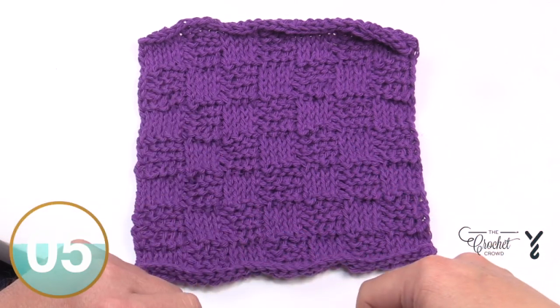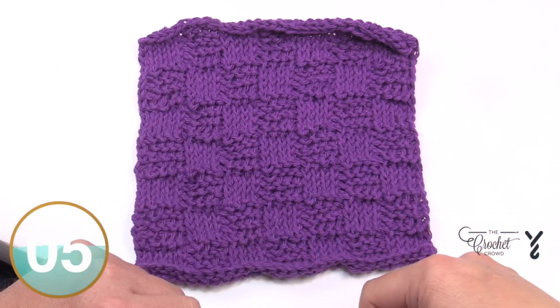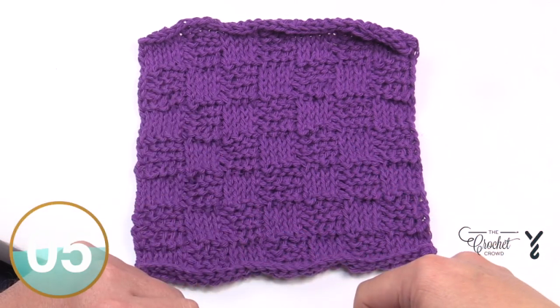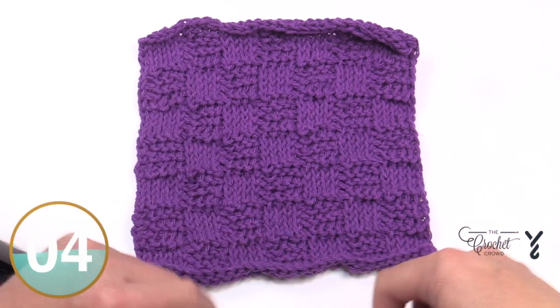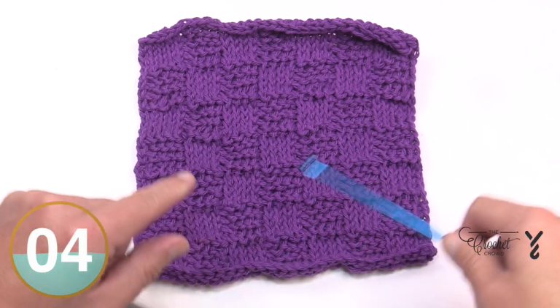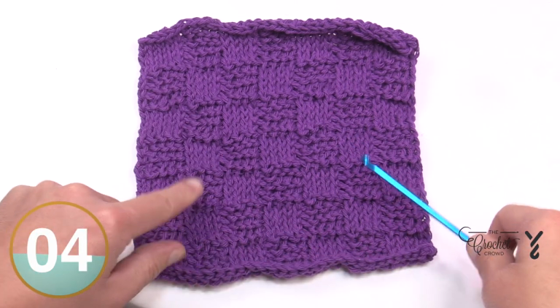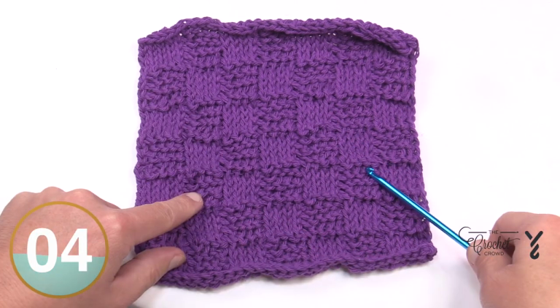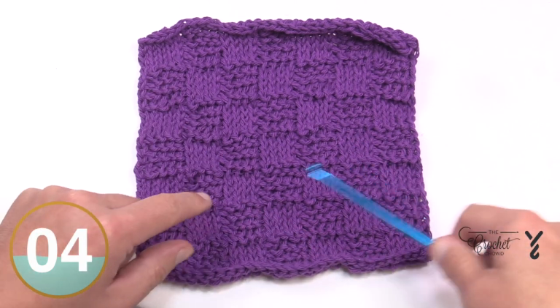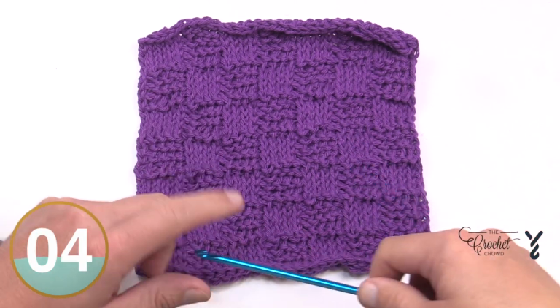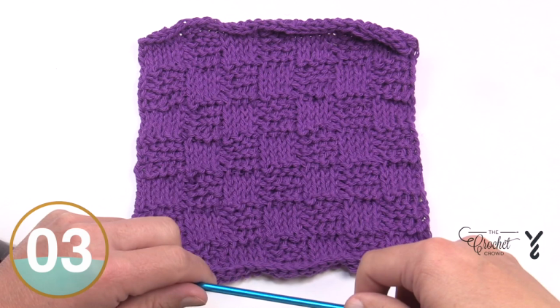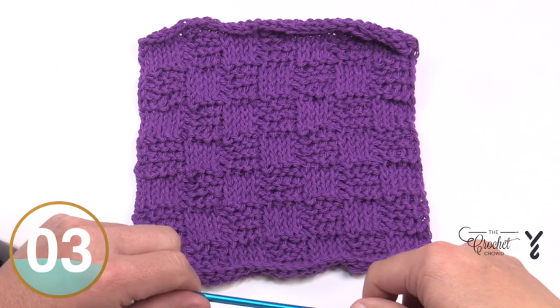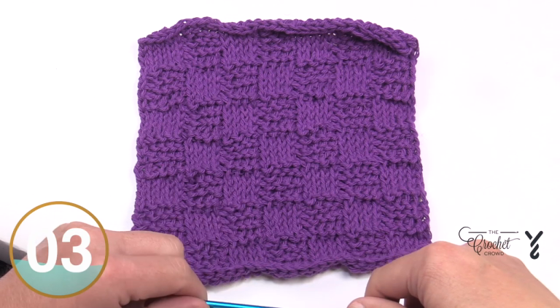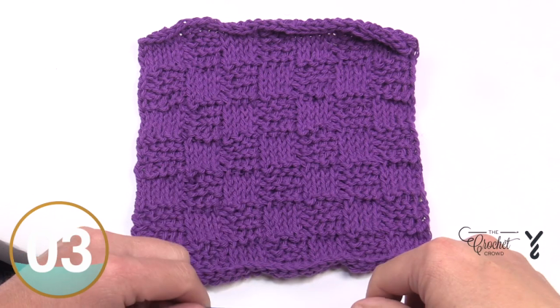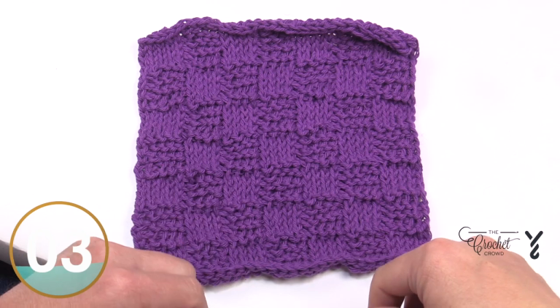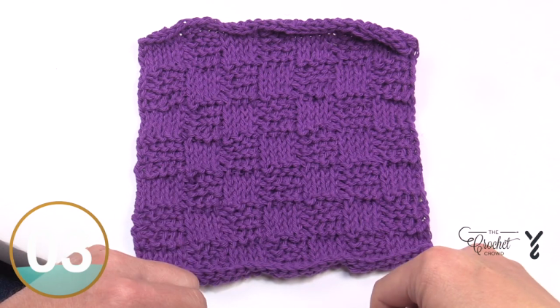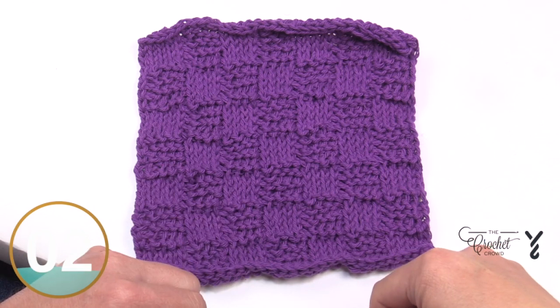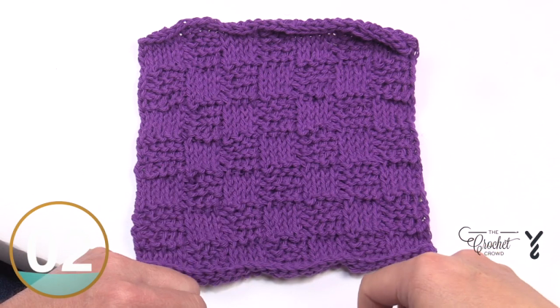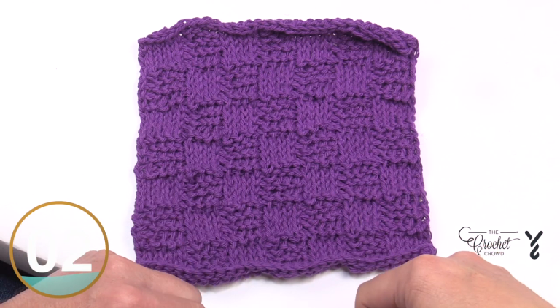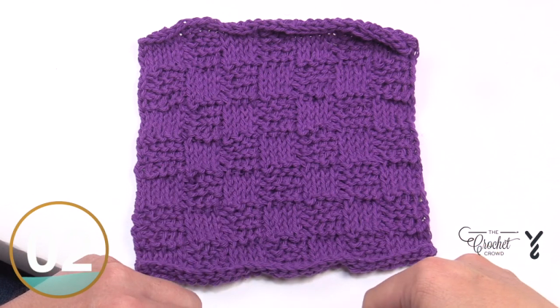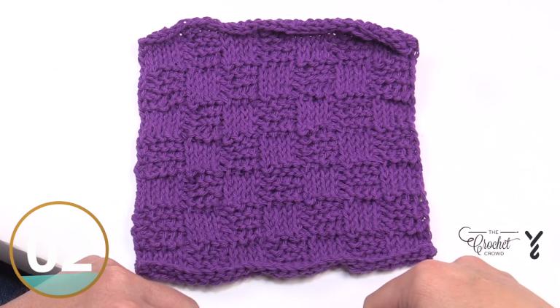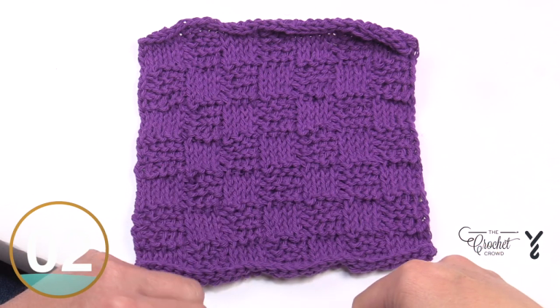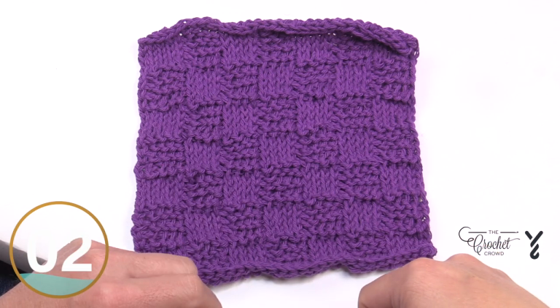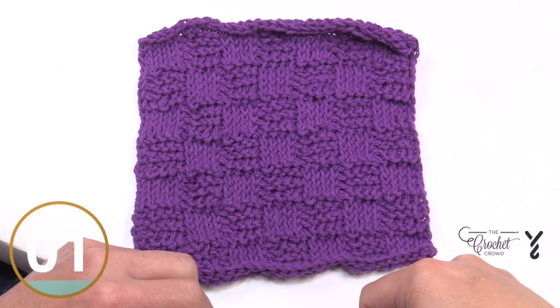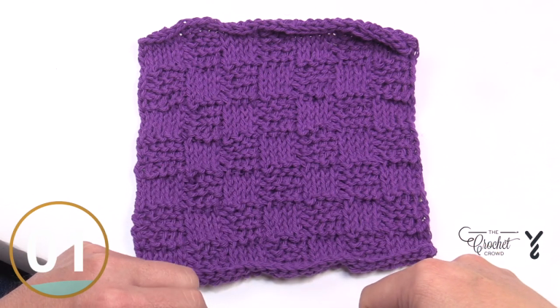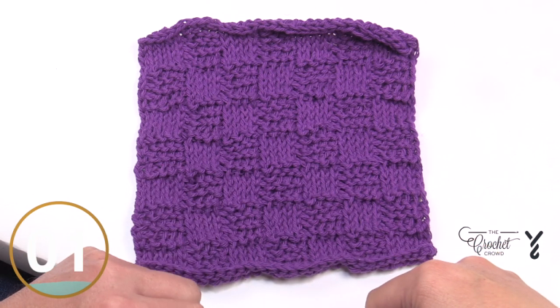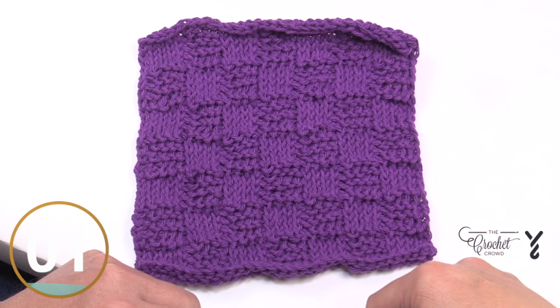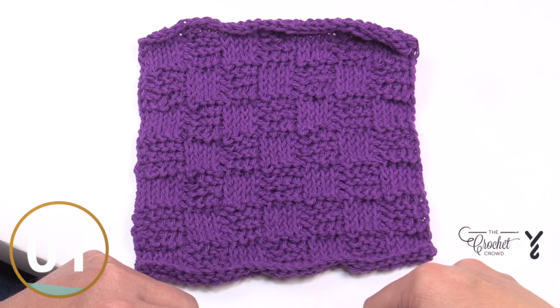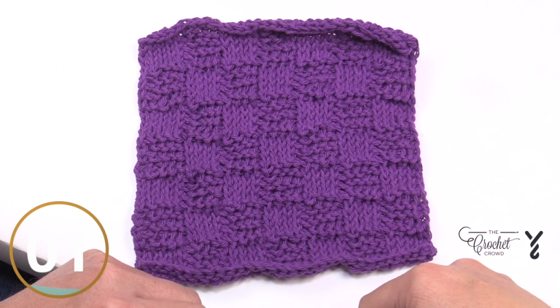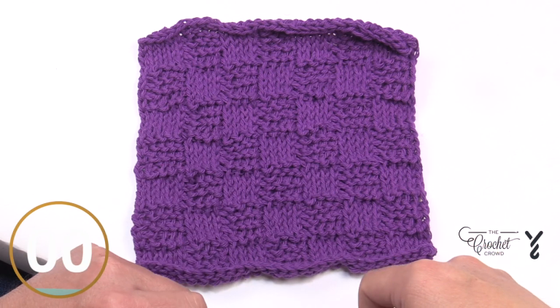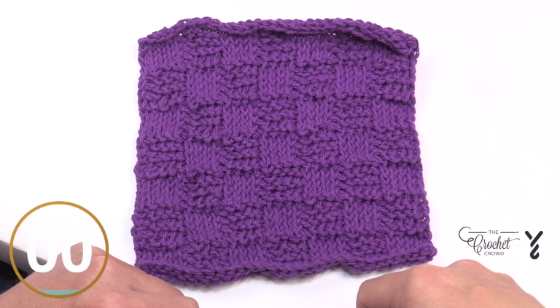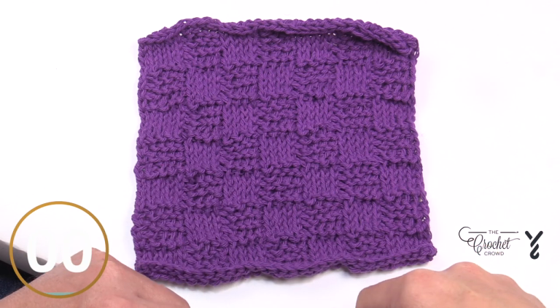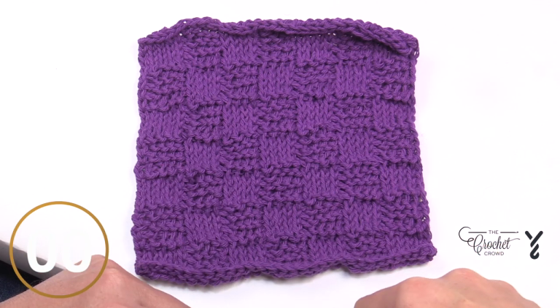Let me show you how this is done. This is using the Tunisian knit stitch and the Tunisian purl in tandem.